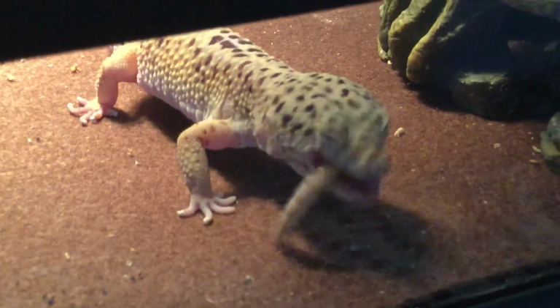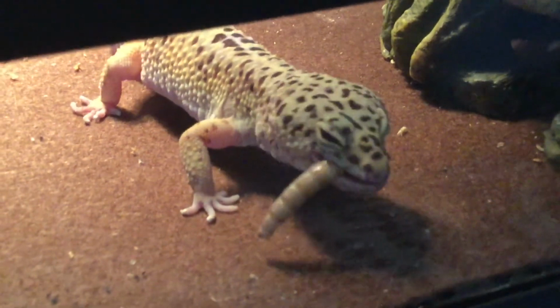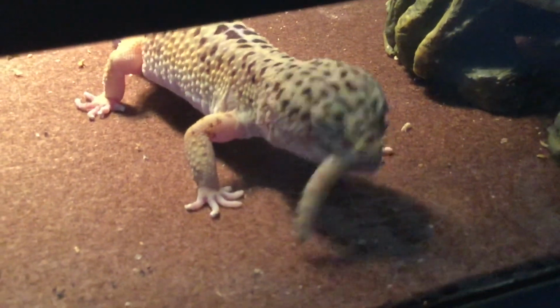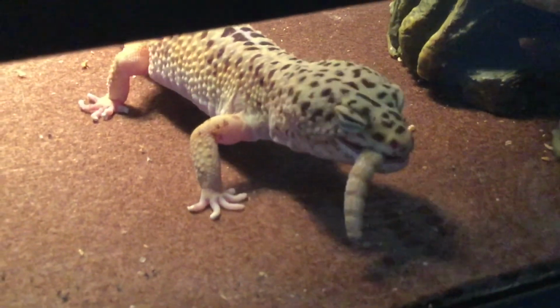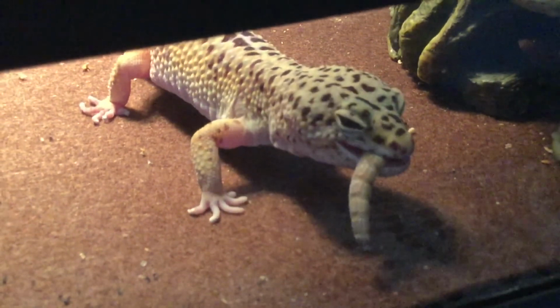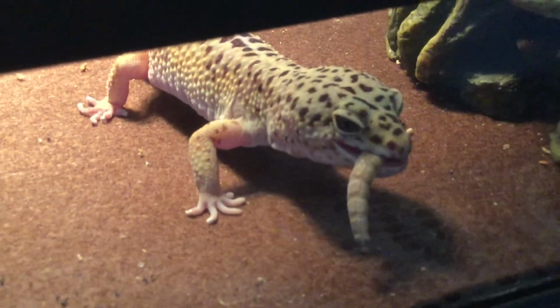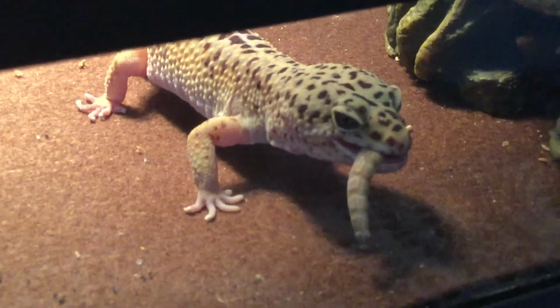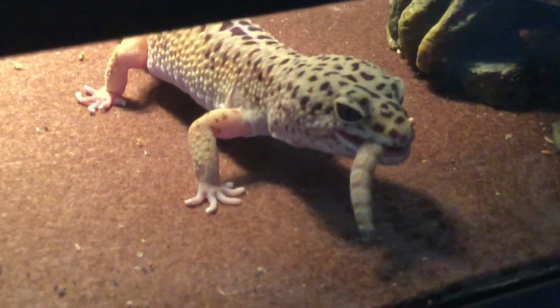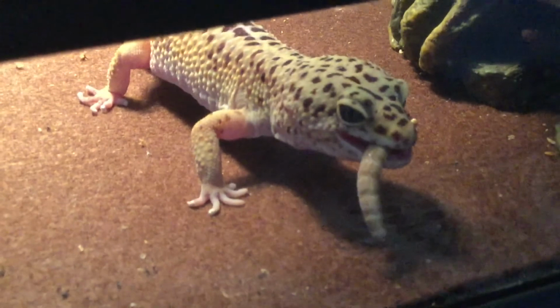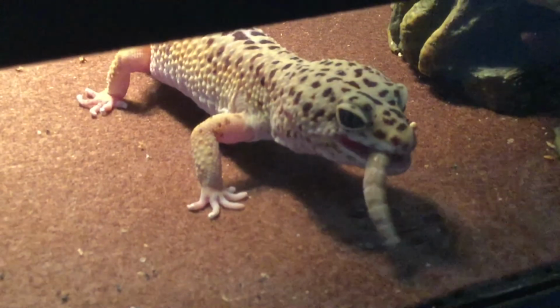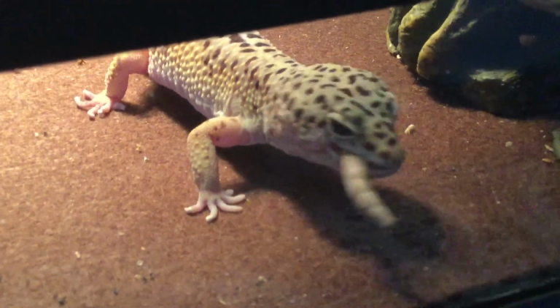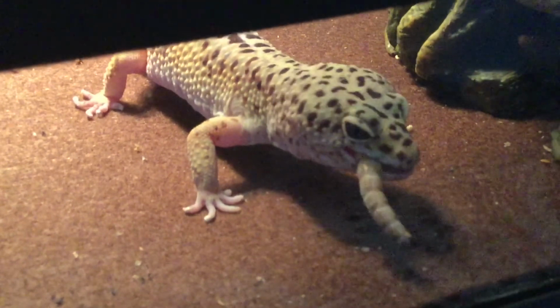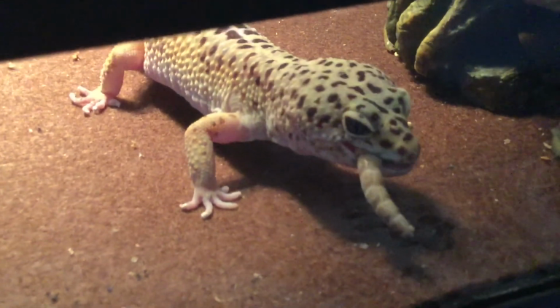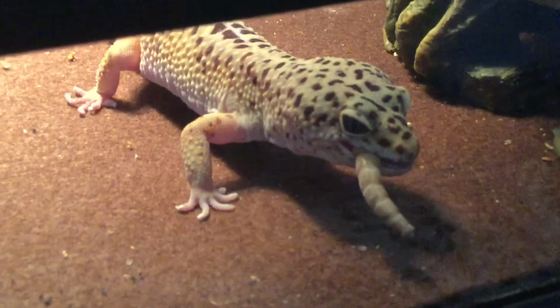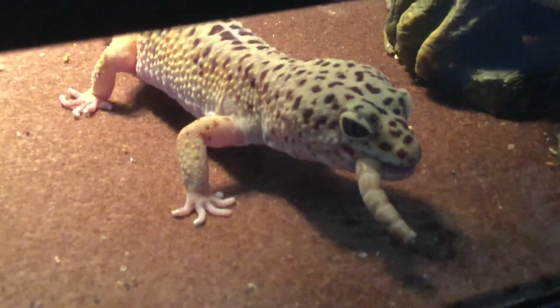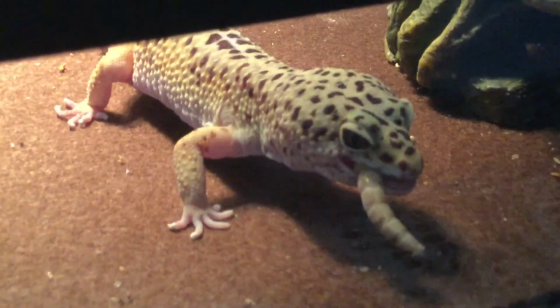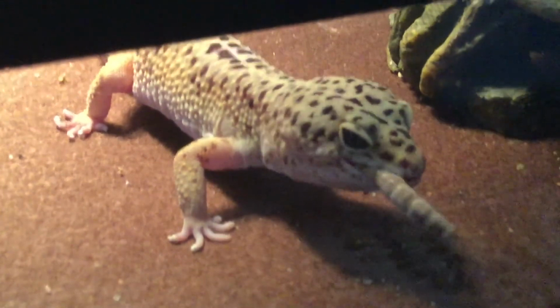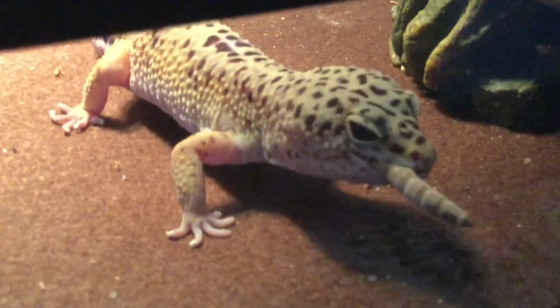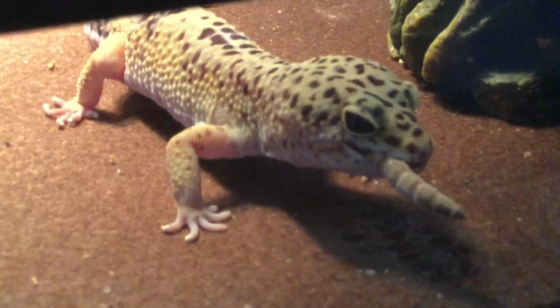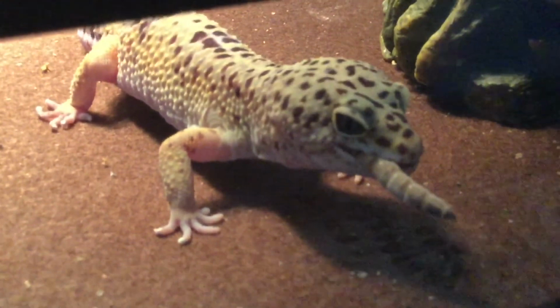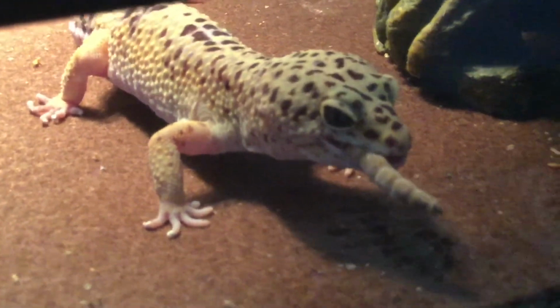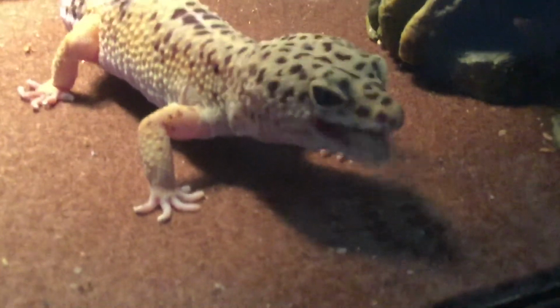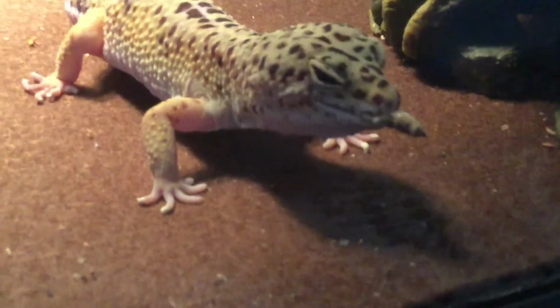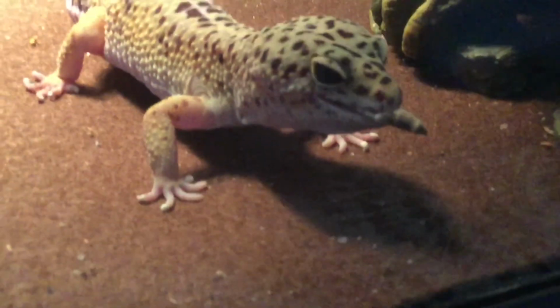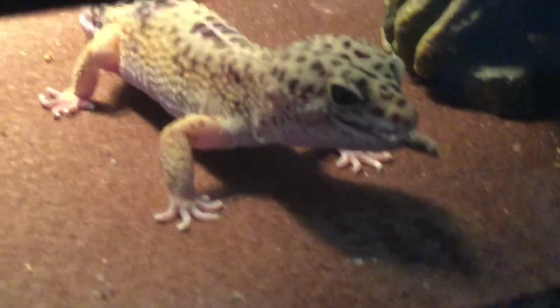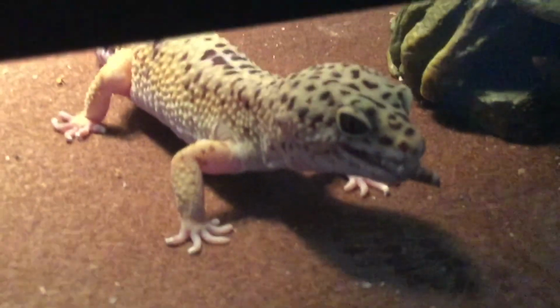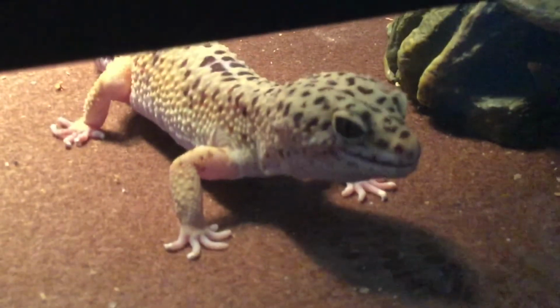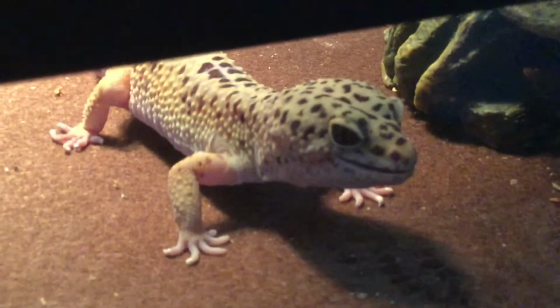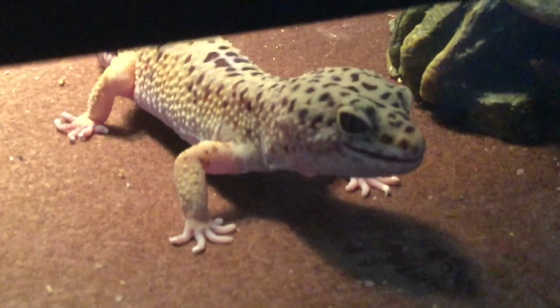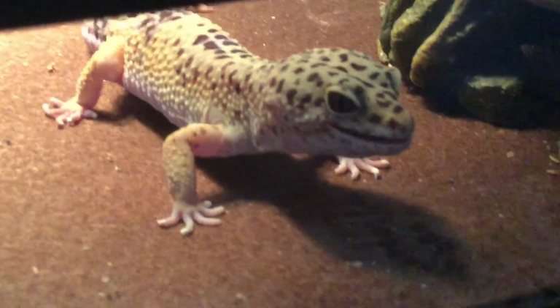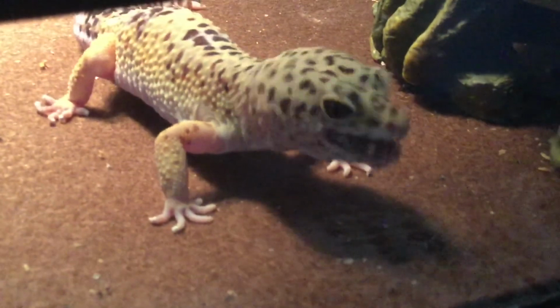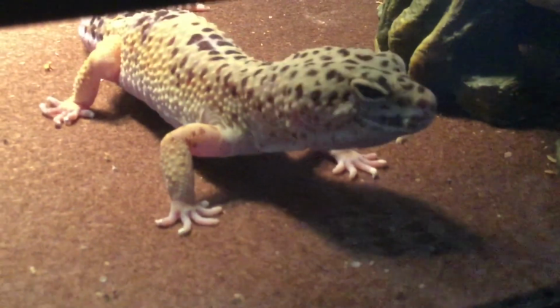Yummy! Isn't it great to be a reptile? Yay!